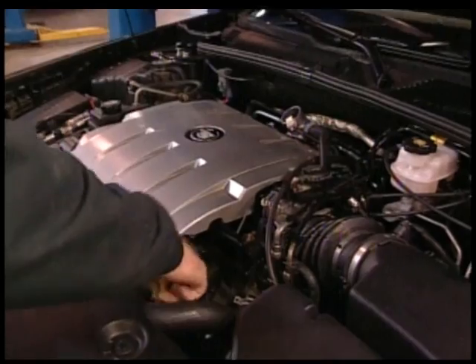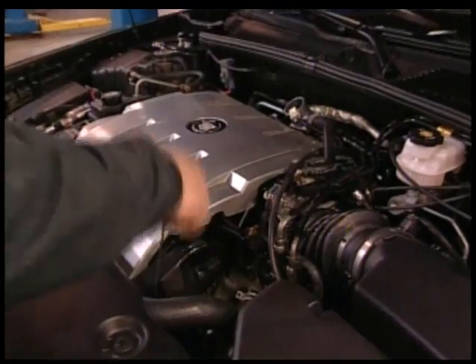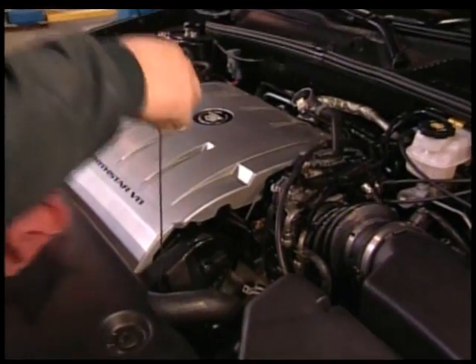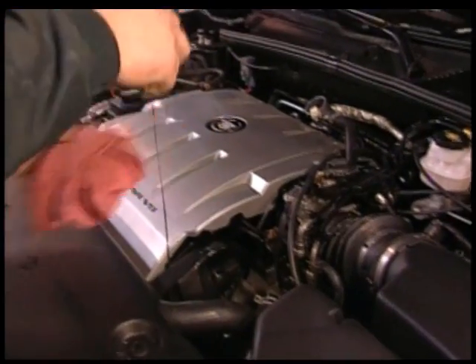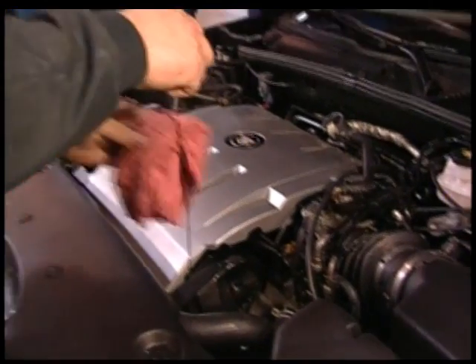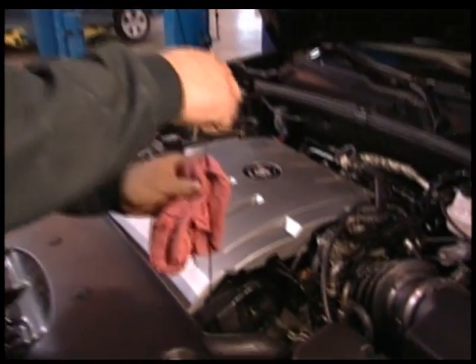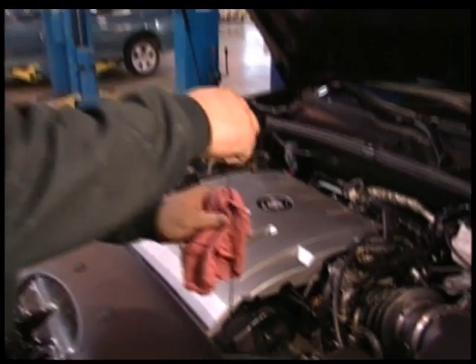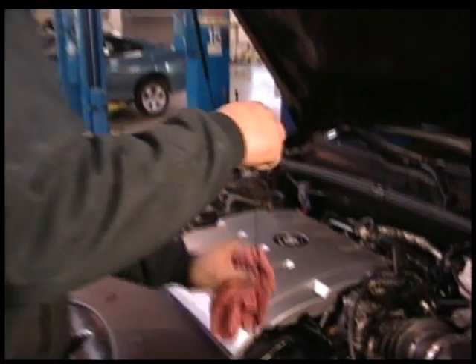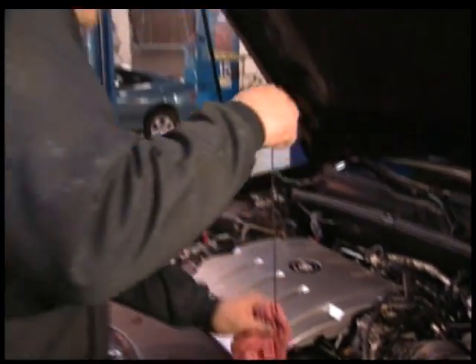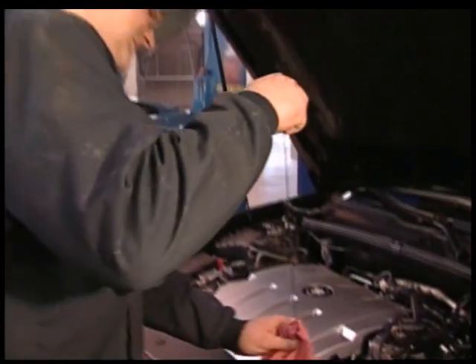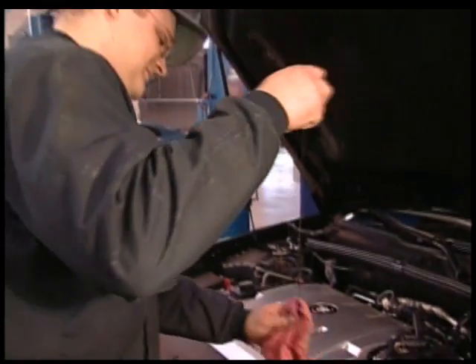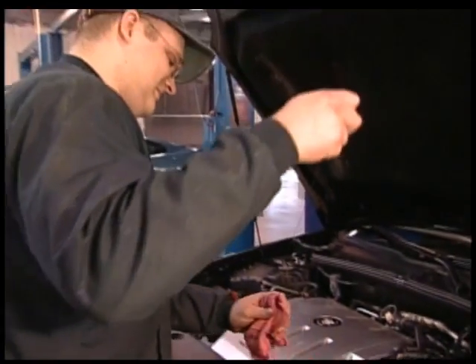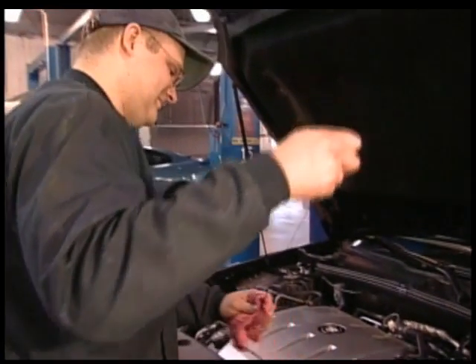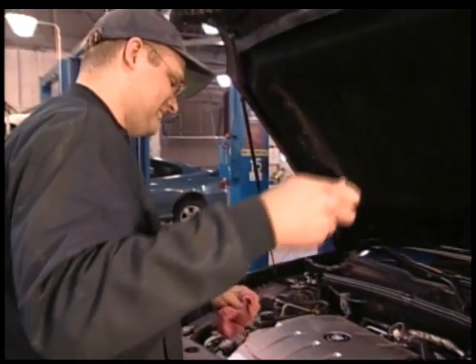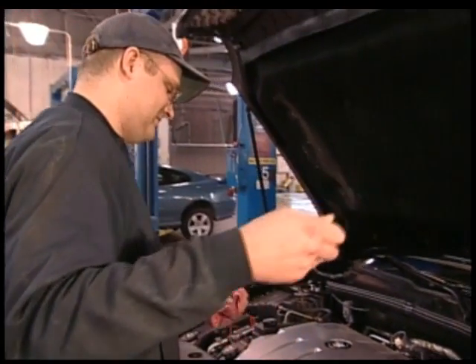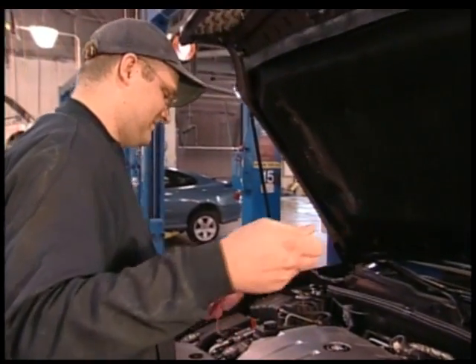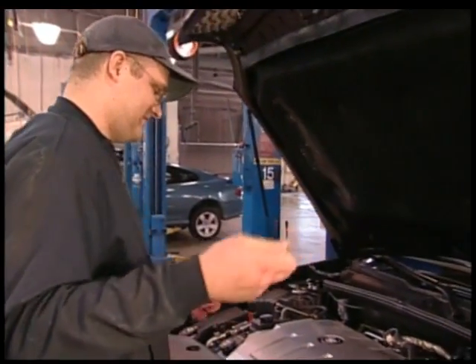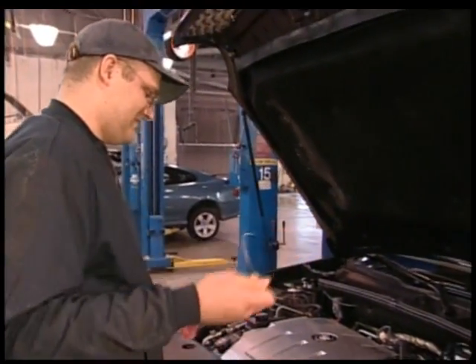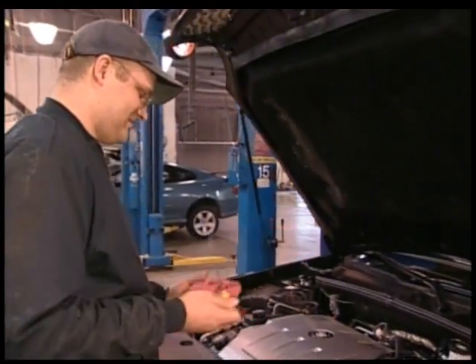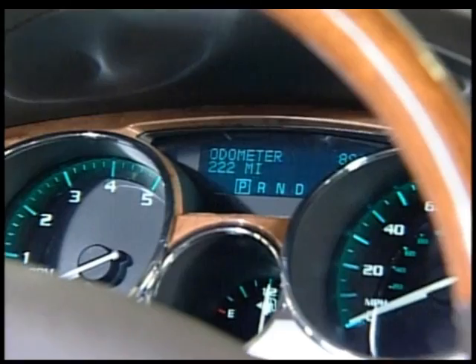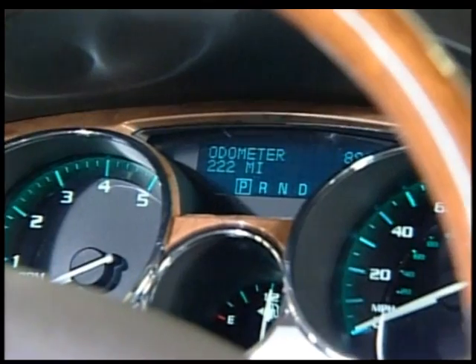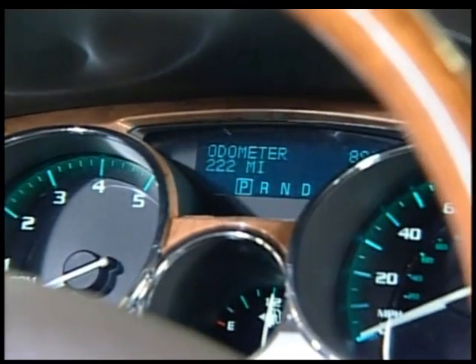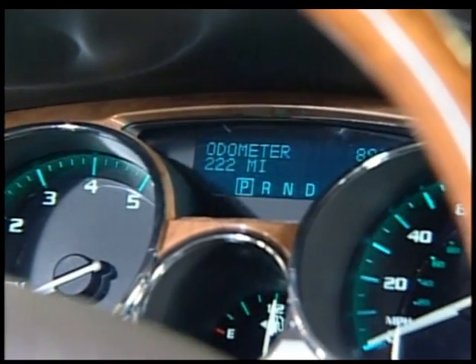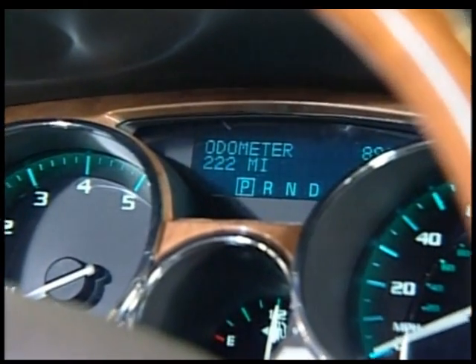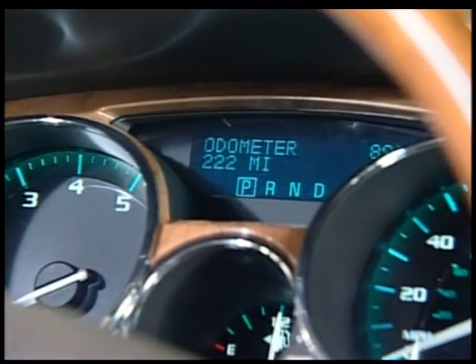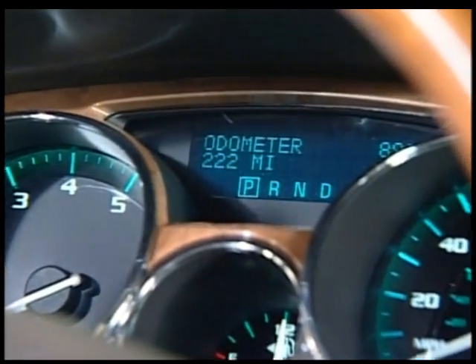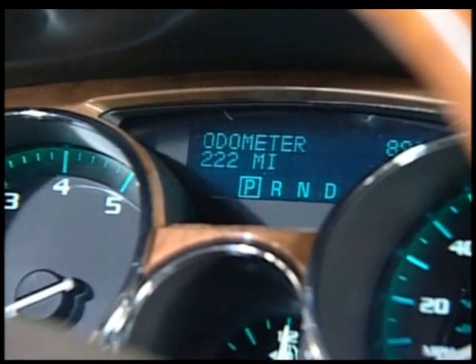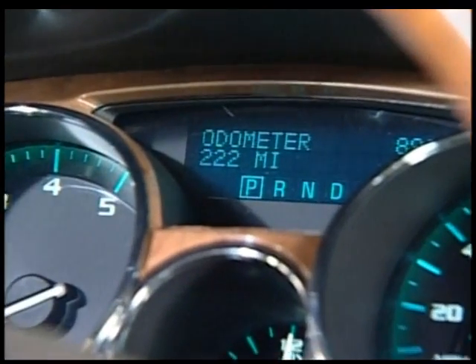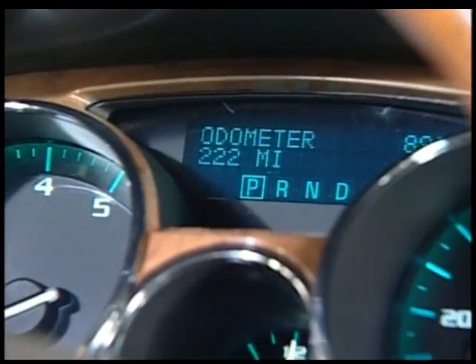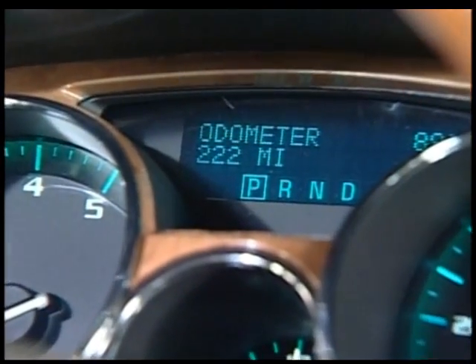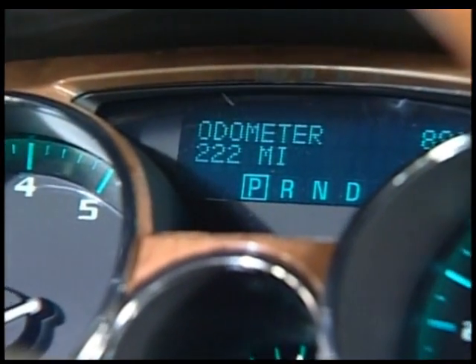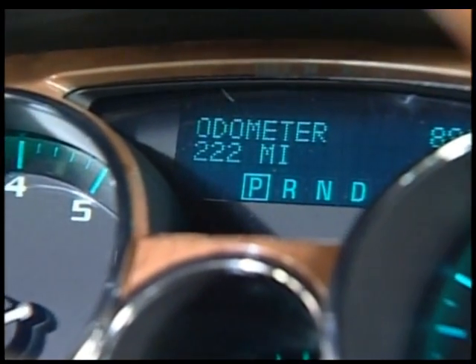So when do you need to change your oil? For most of today's vehicles, you need to read your owner's manual and watch your odometer.